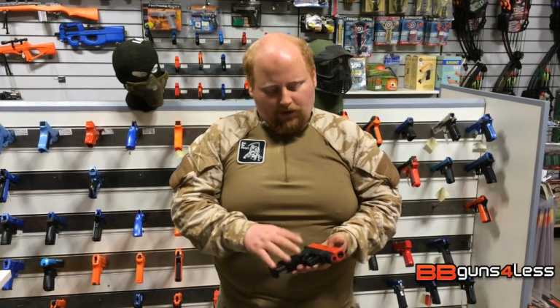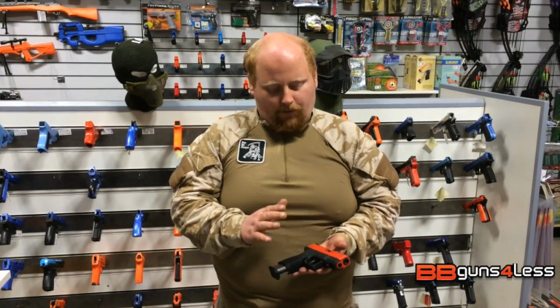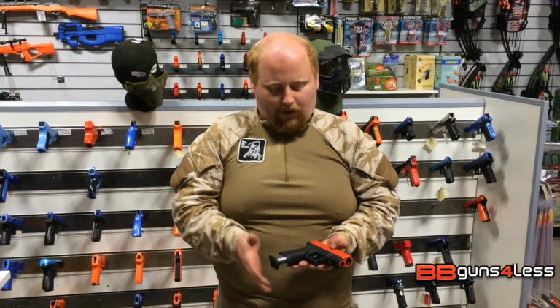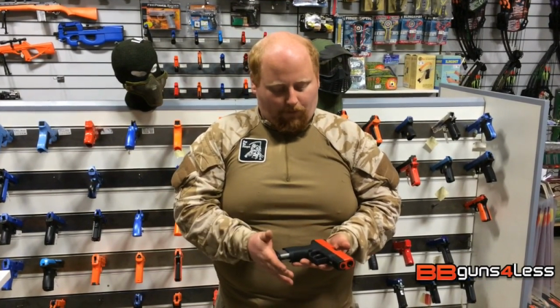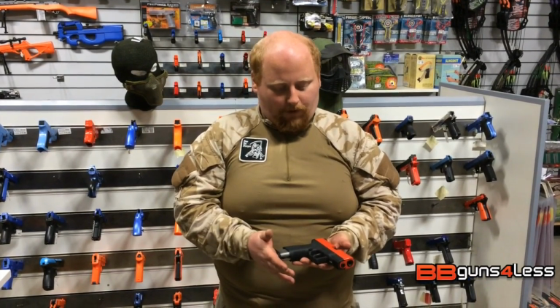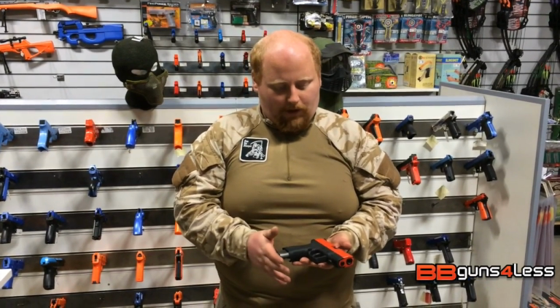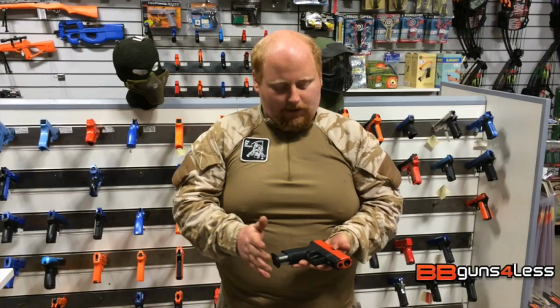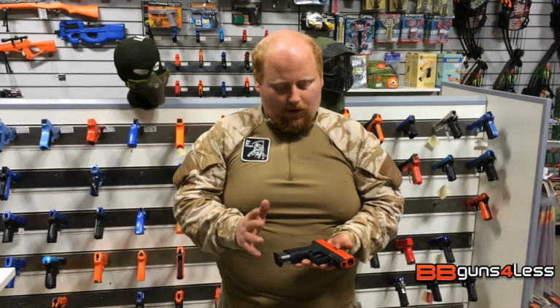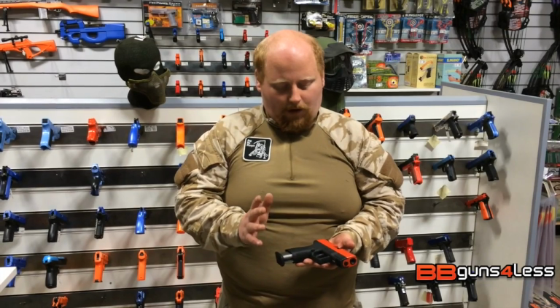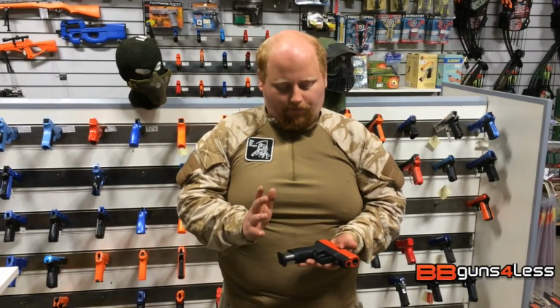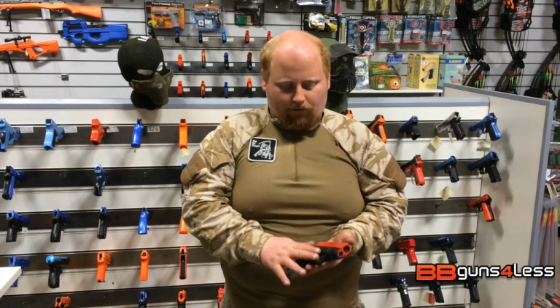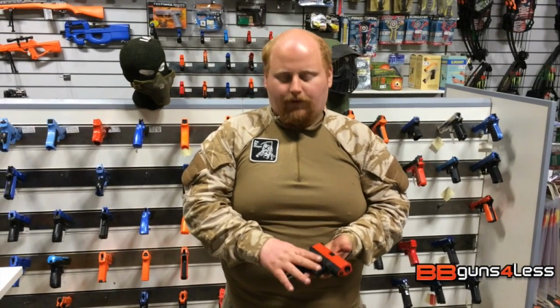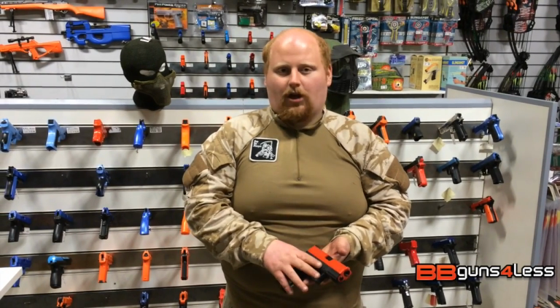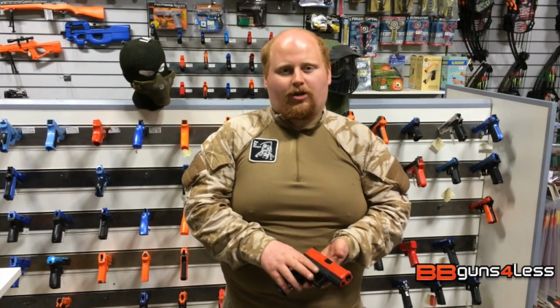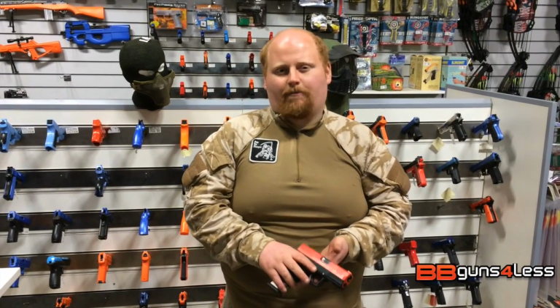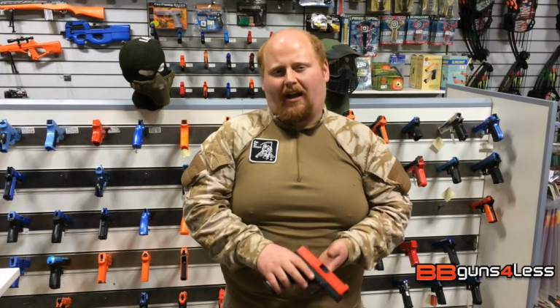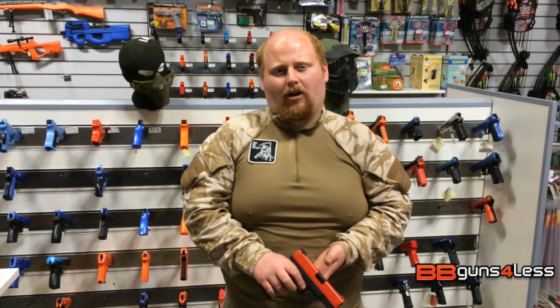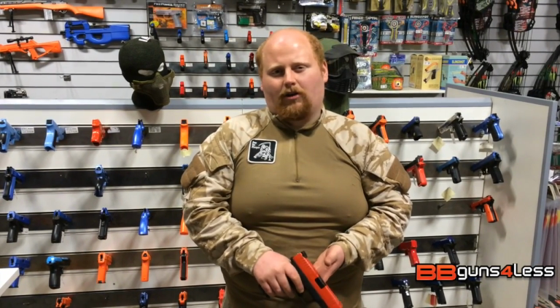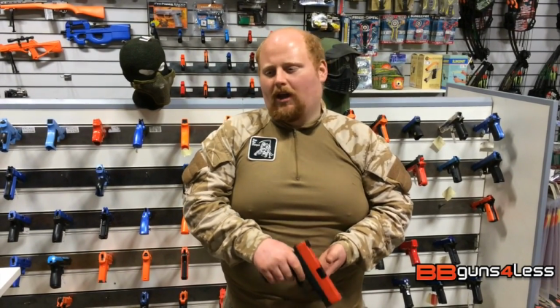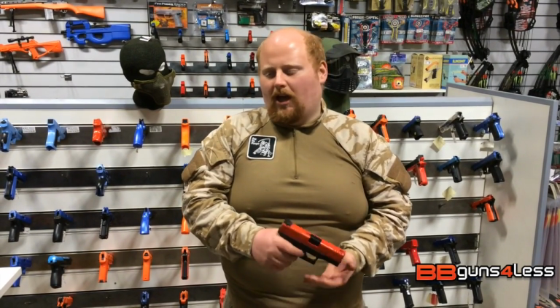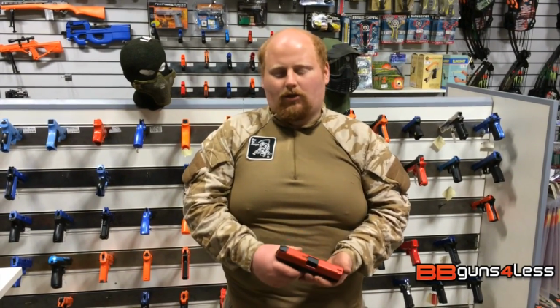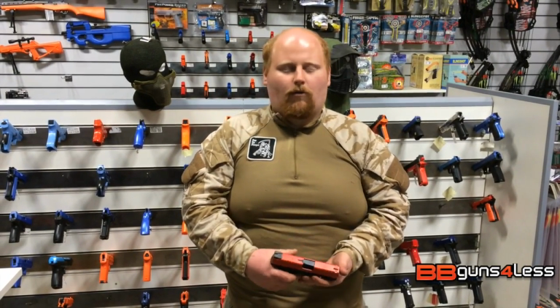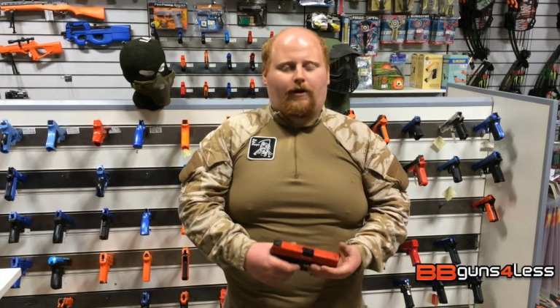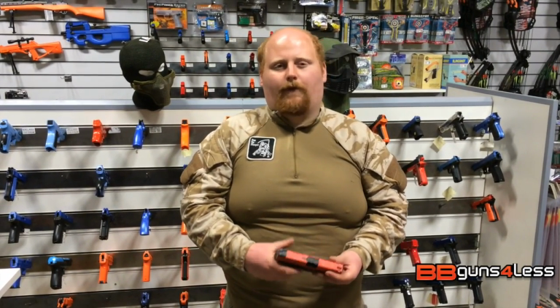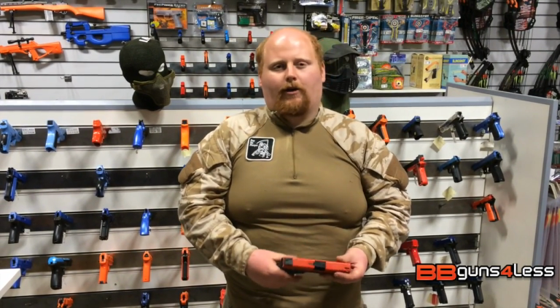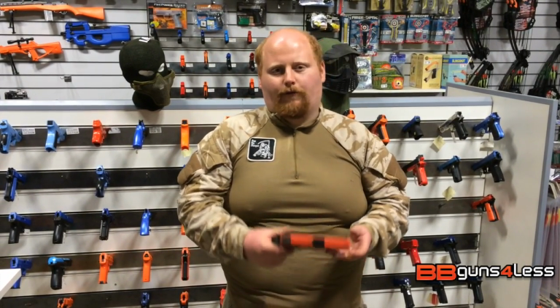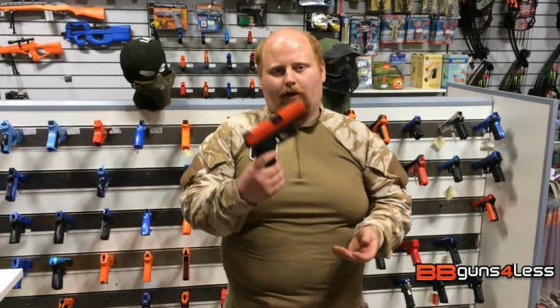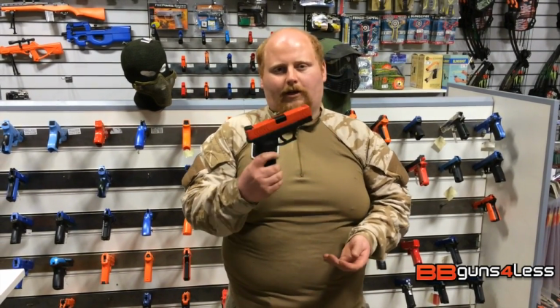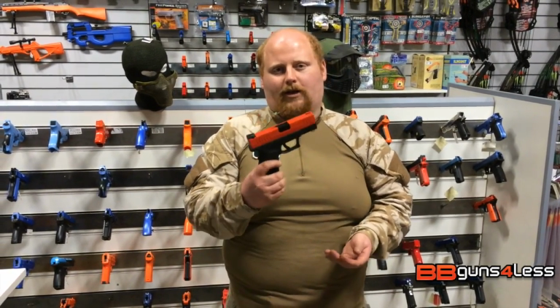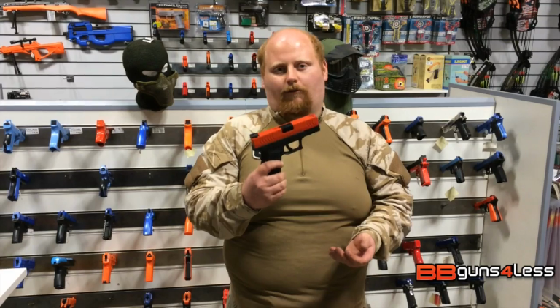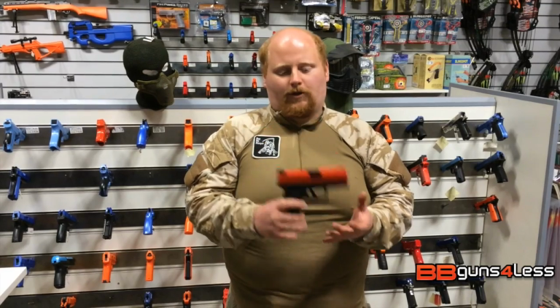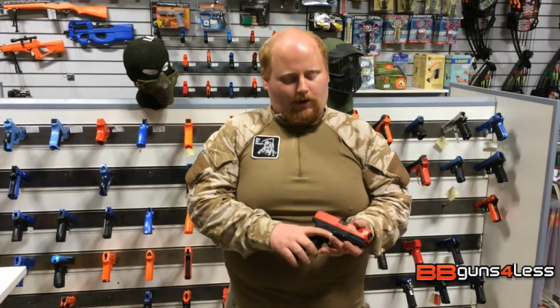Generally we don't get a problem with these. Great for skirmishing, as a back-up gun, indoor — whatever you can think of, this gun will suit you.